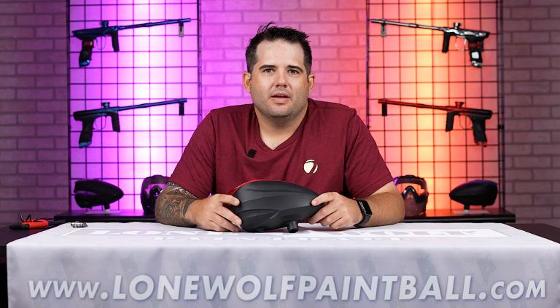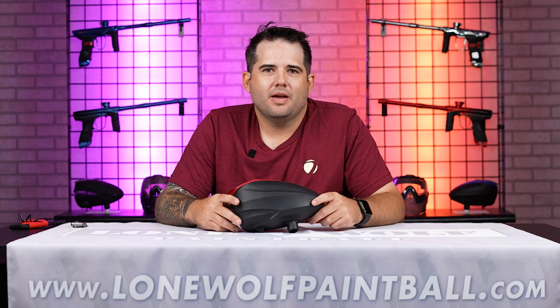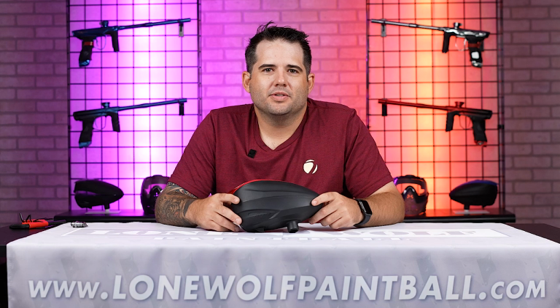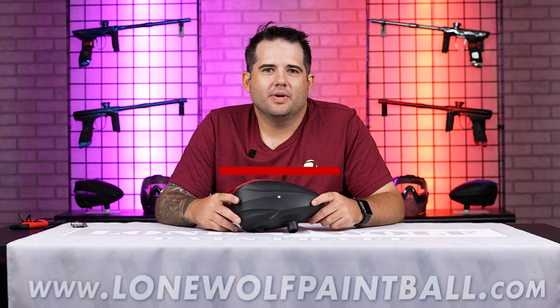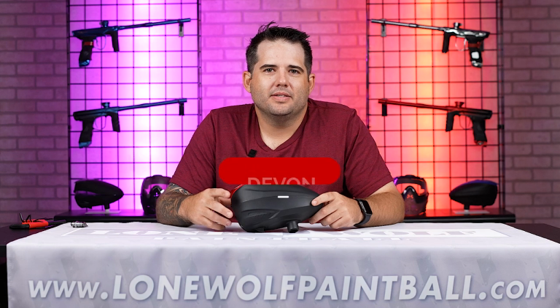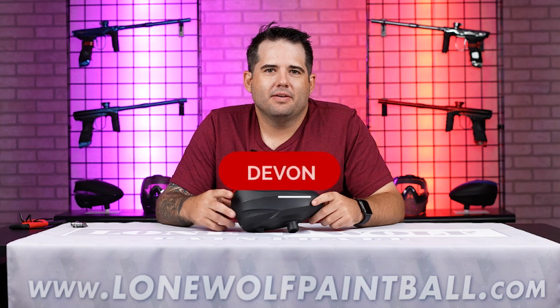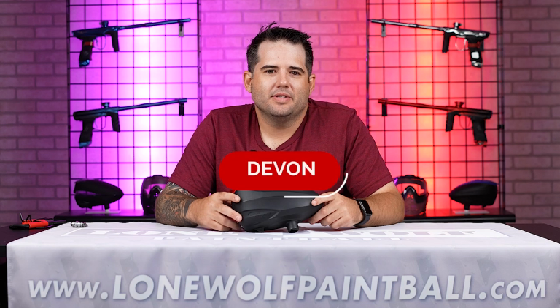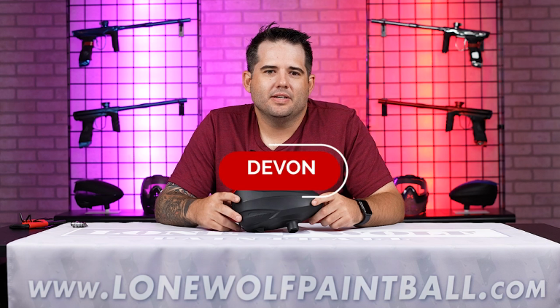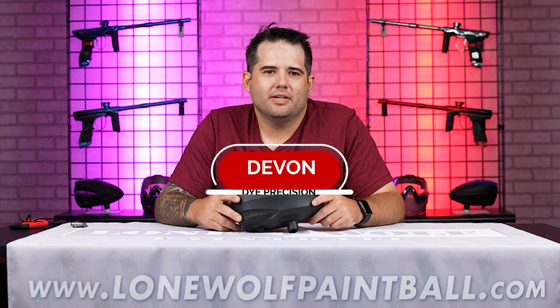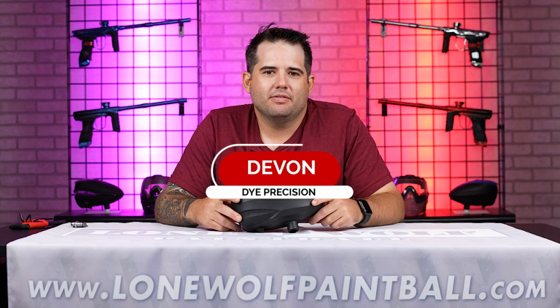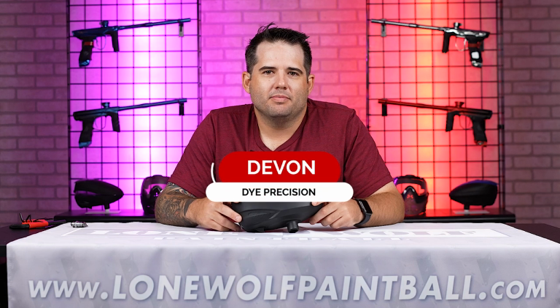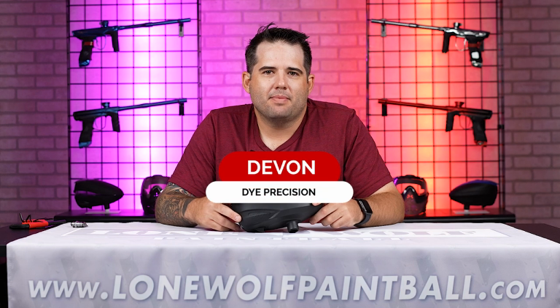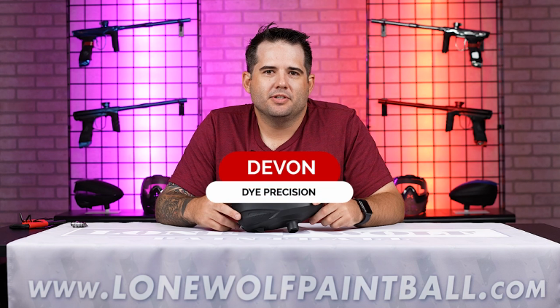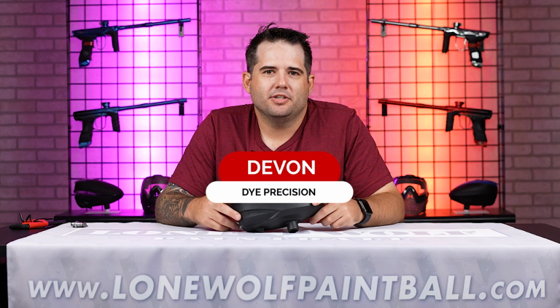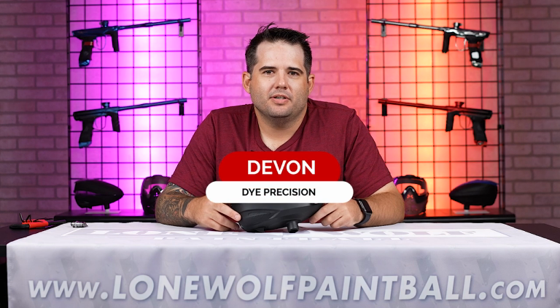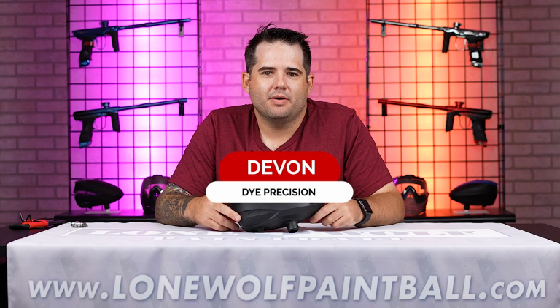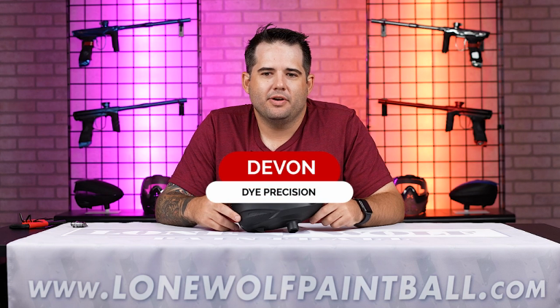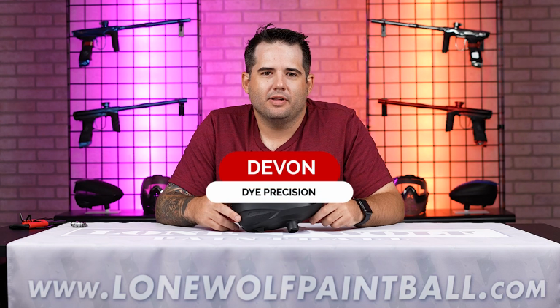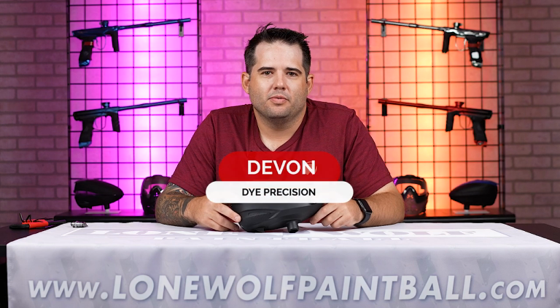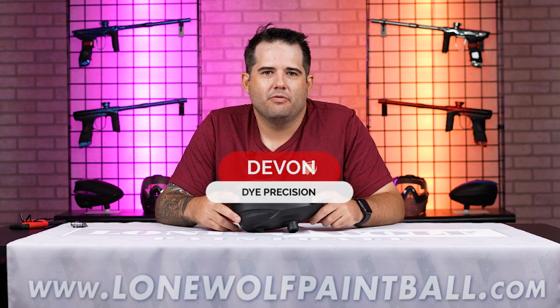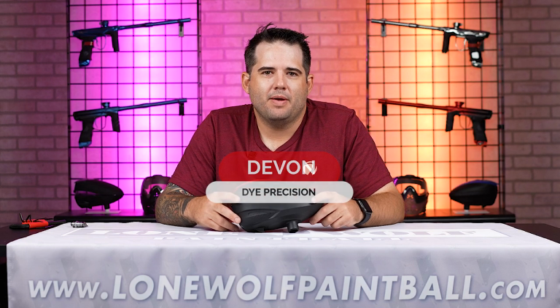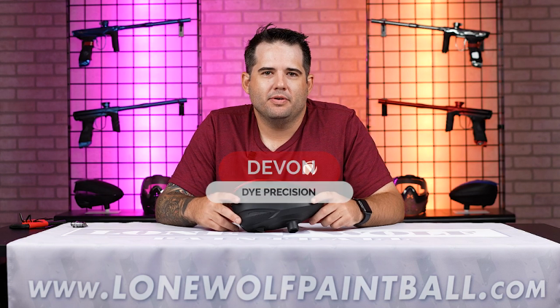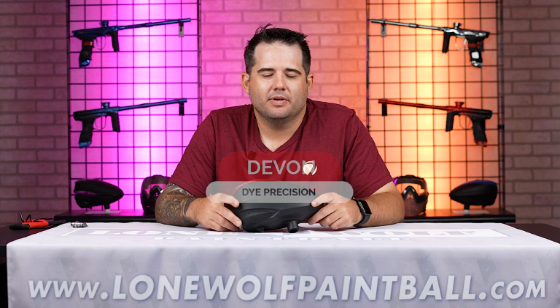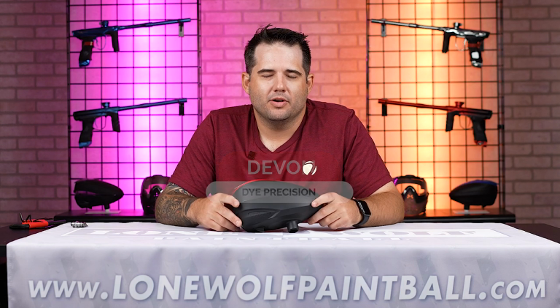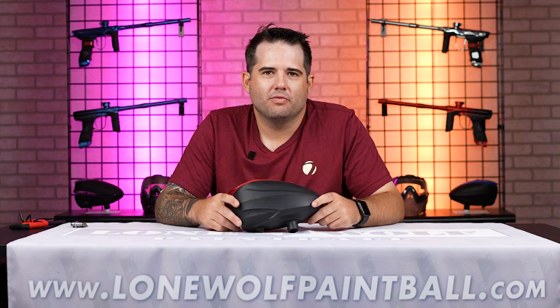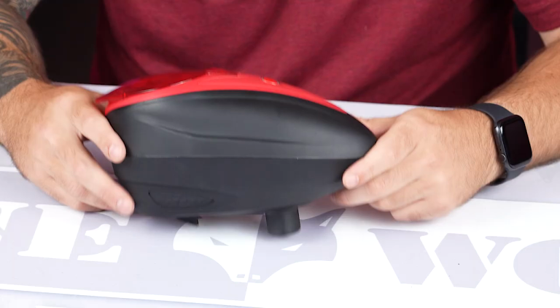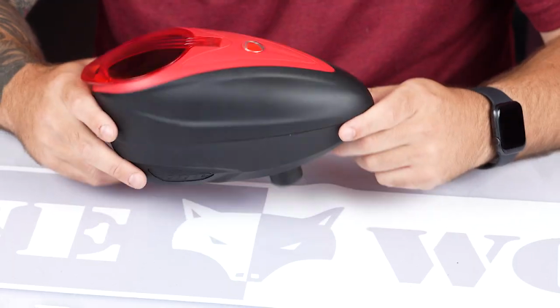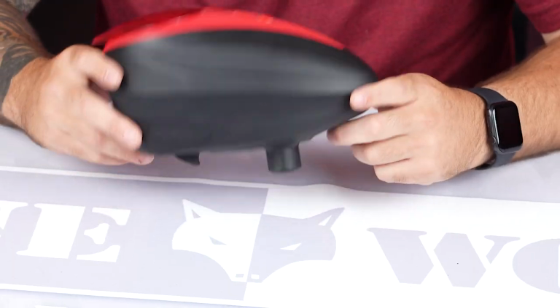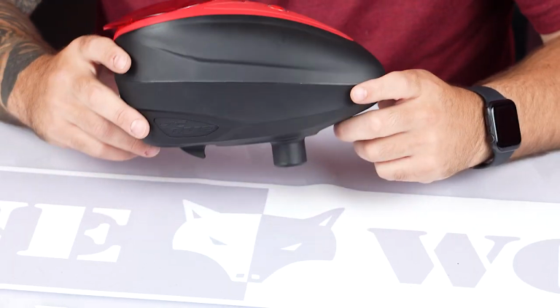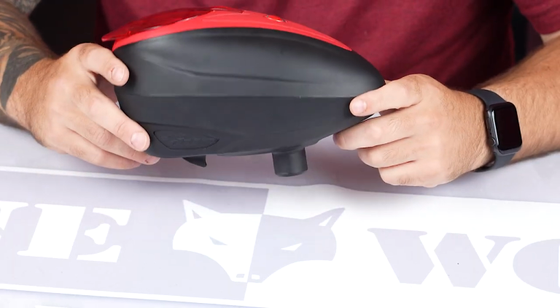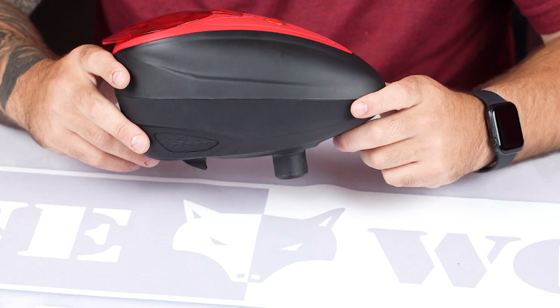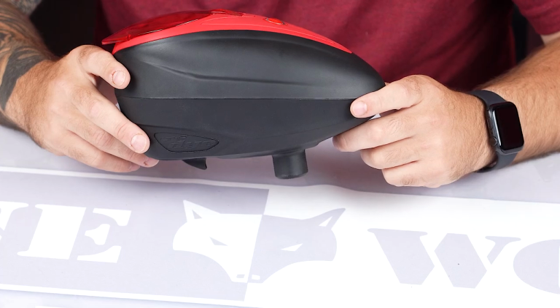Hey, what's going on? Devin Studs here from Dye Precision. I'm here at Lone Wolf Paintball and I'm going to go over the Dye LTR.